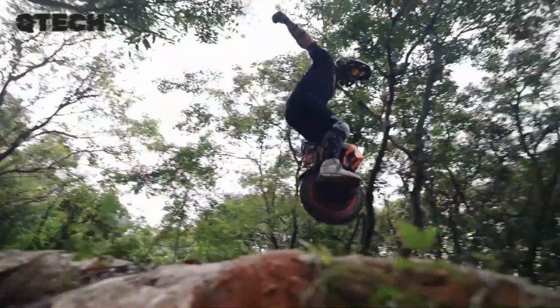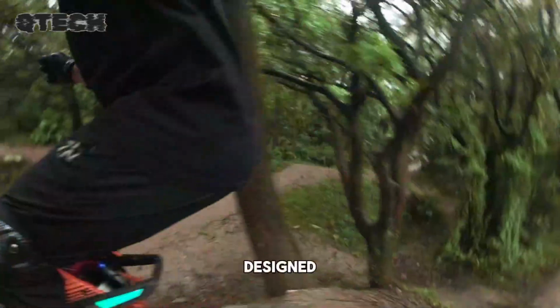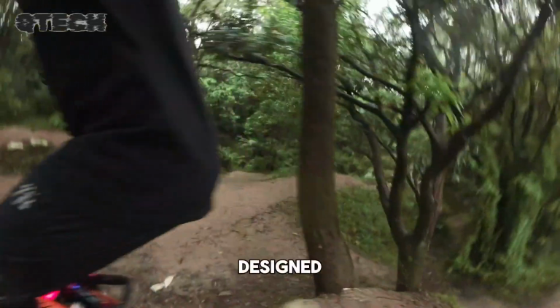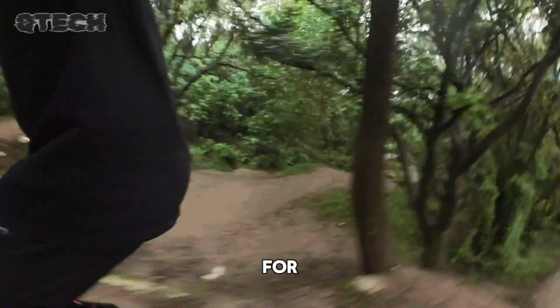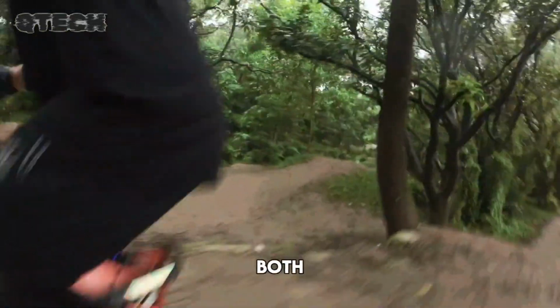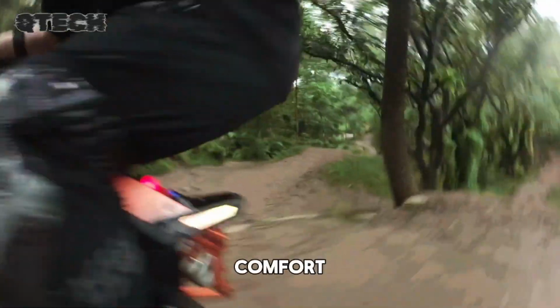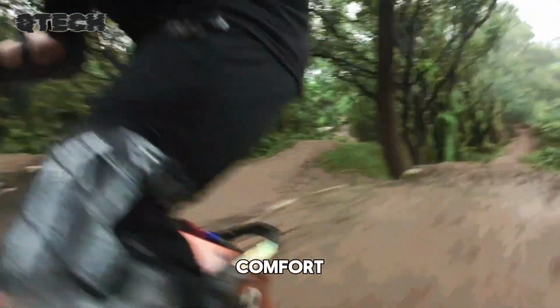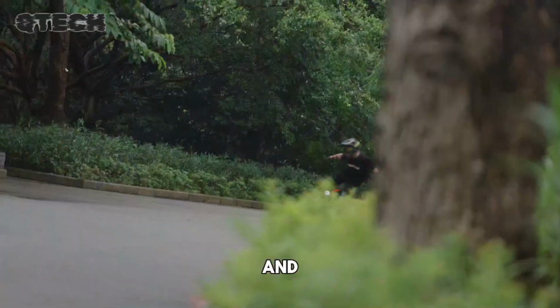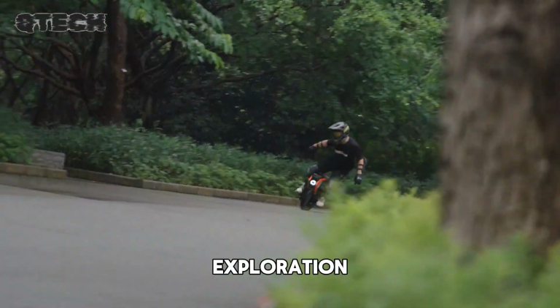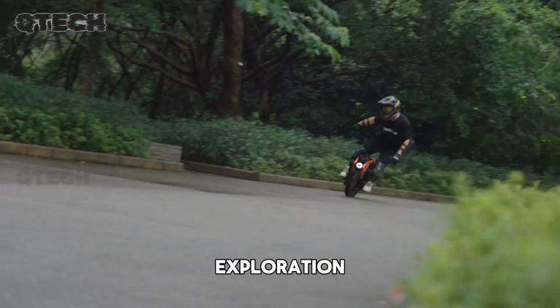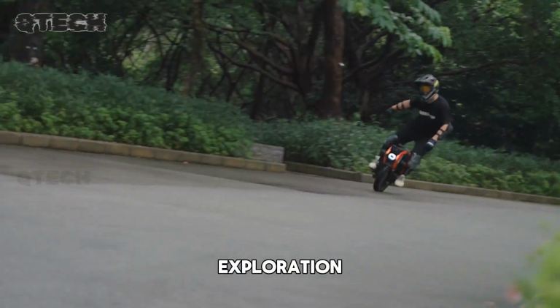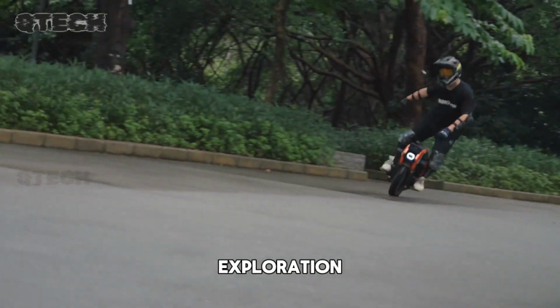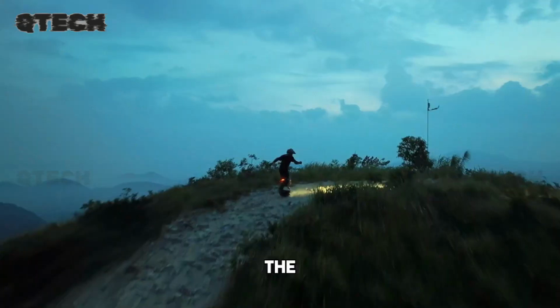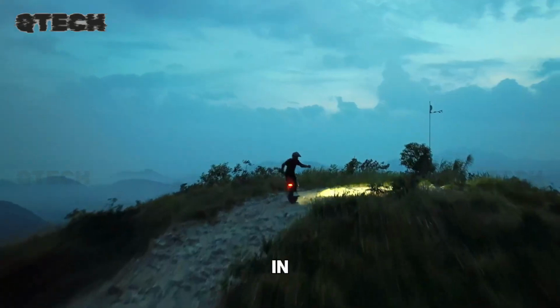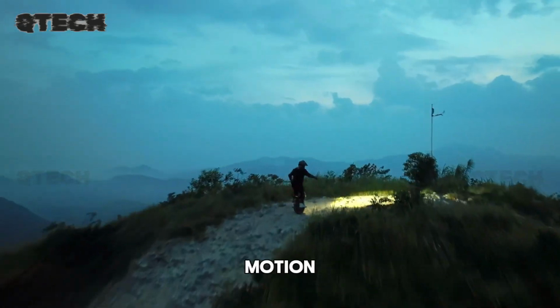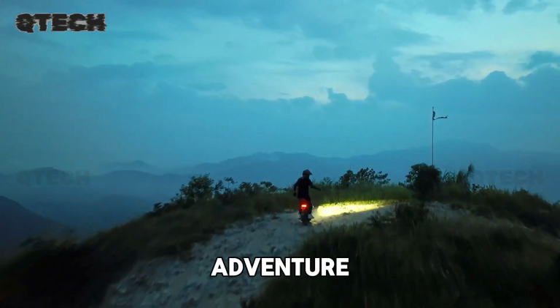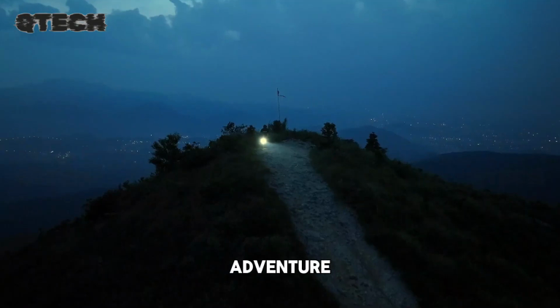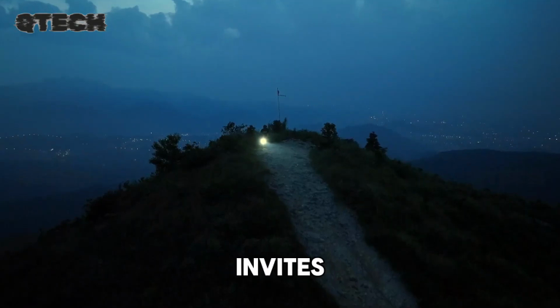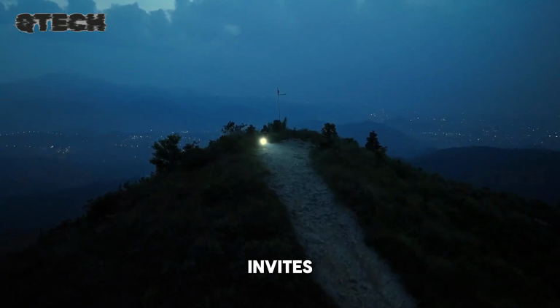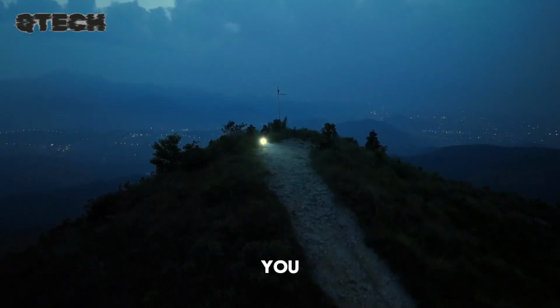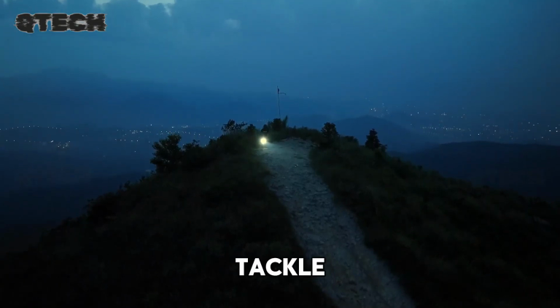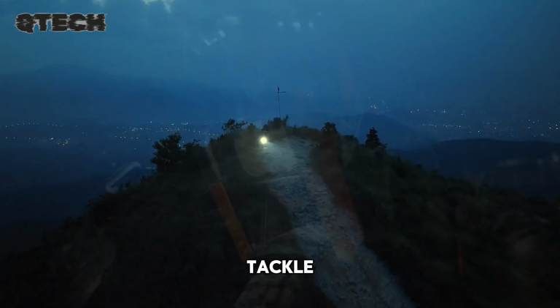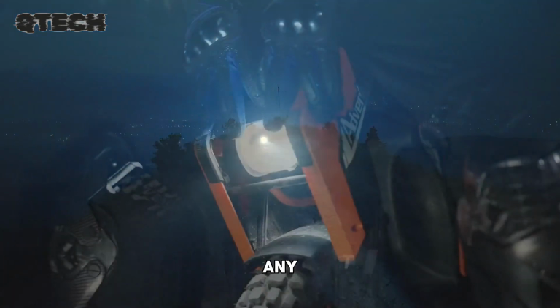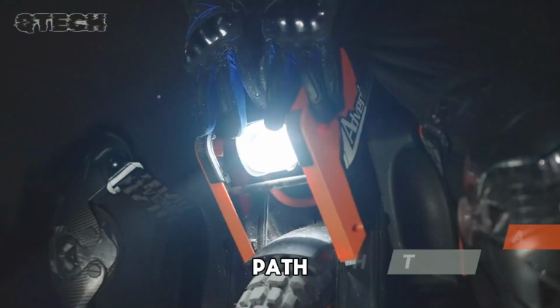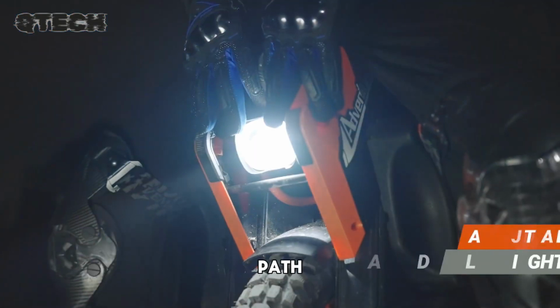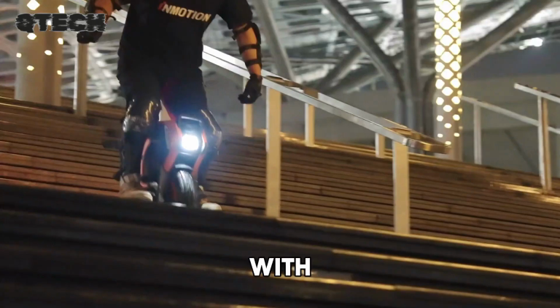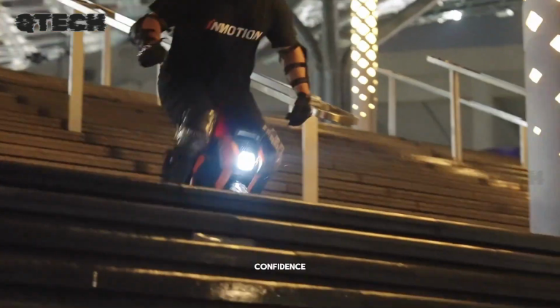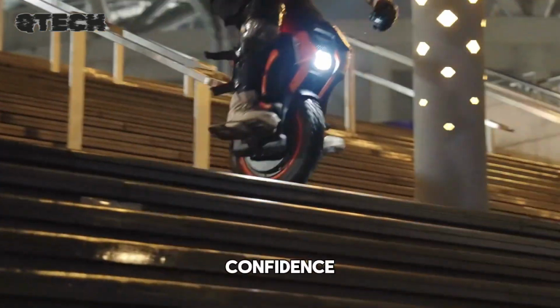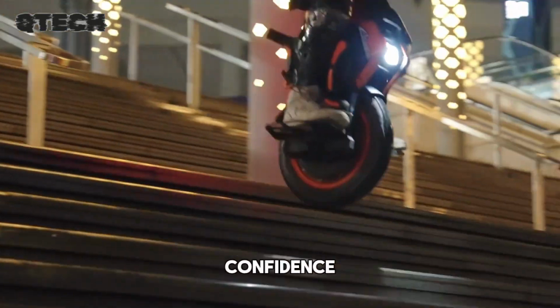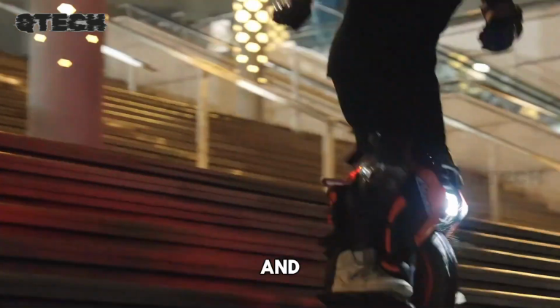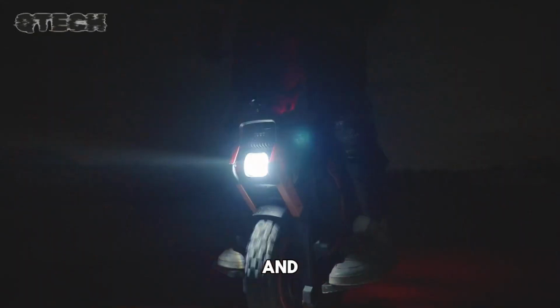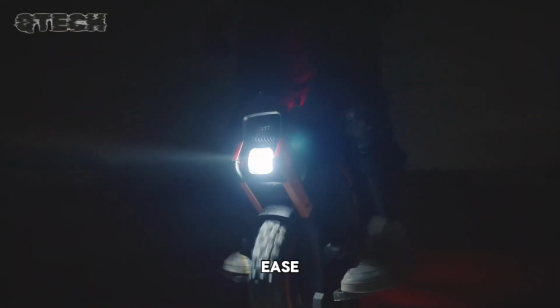Designed for both comfort and exploration, the InMotion Adventure invites you to tackle any path with confidence and ease.